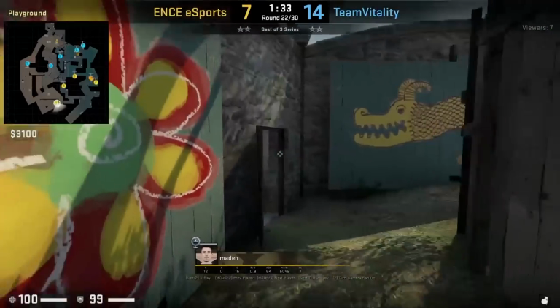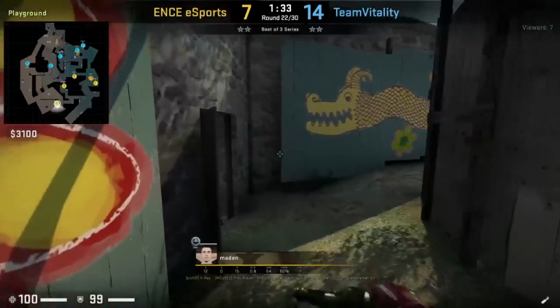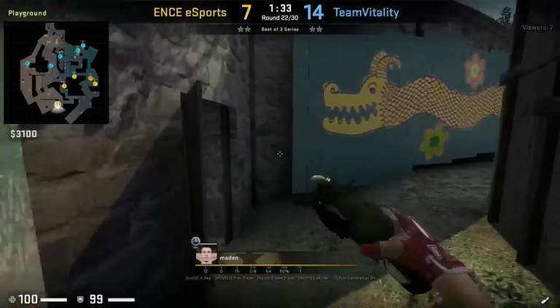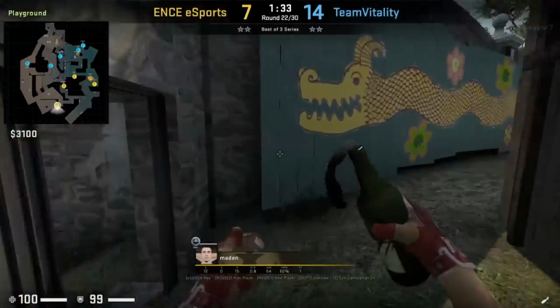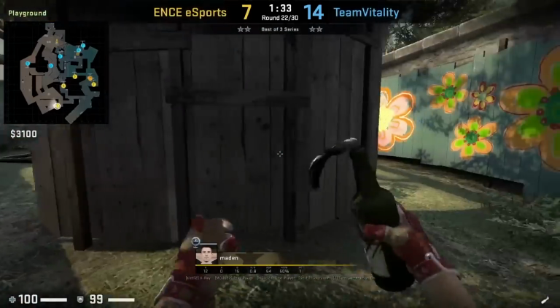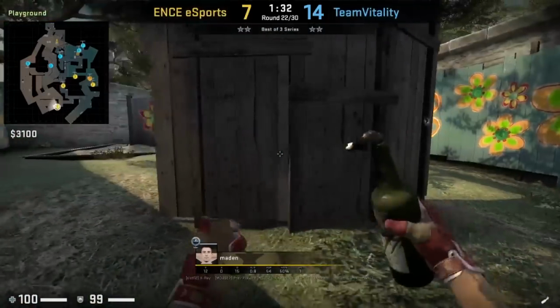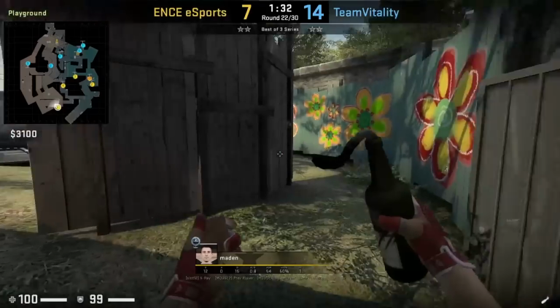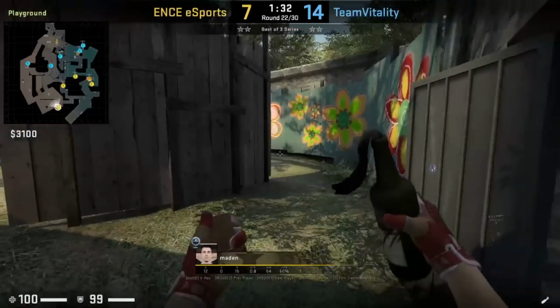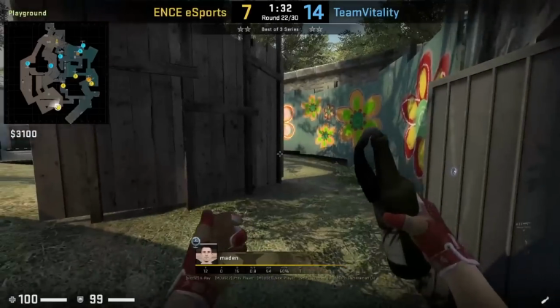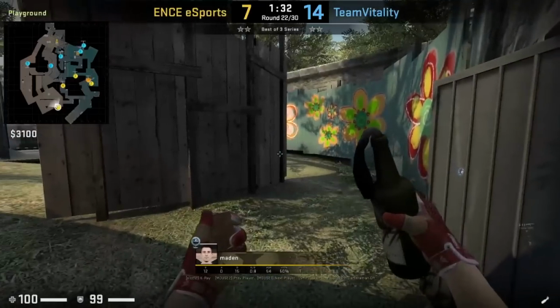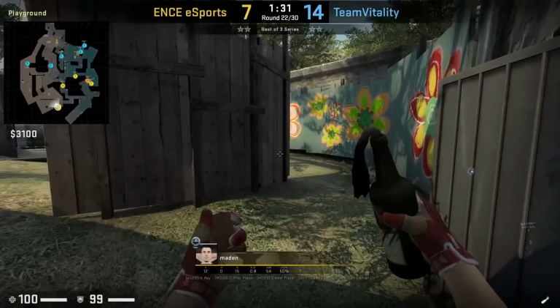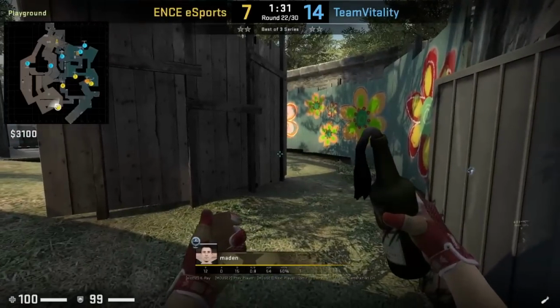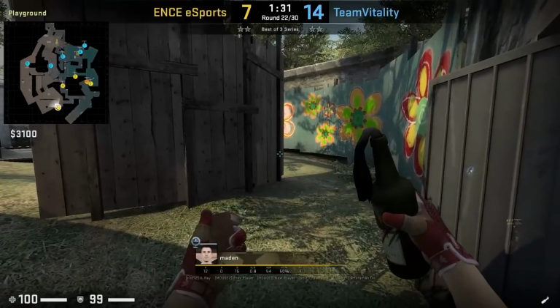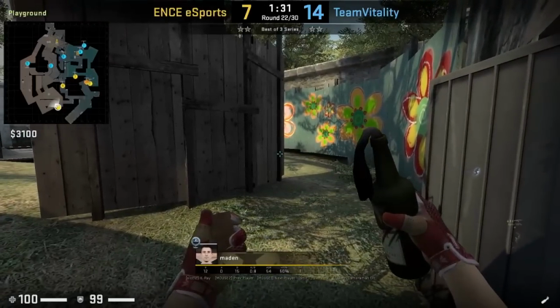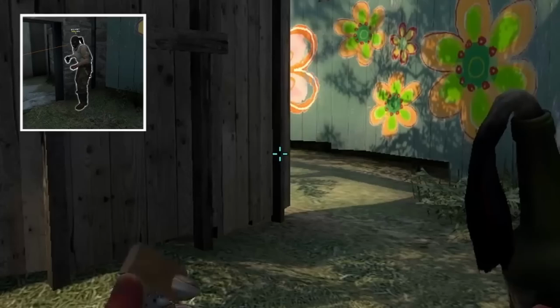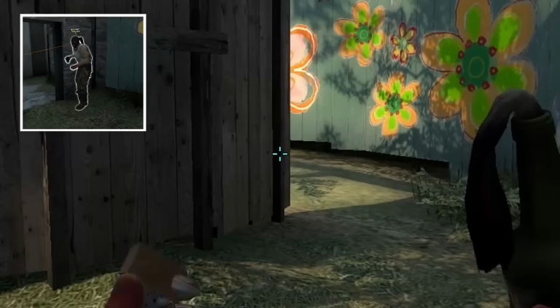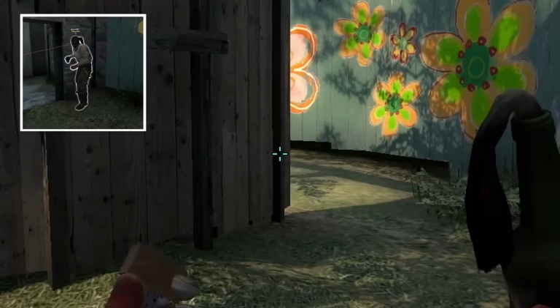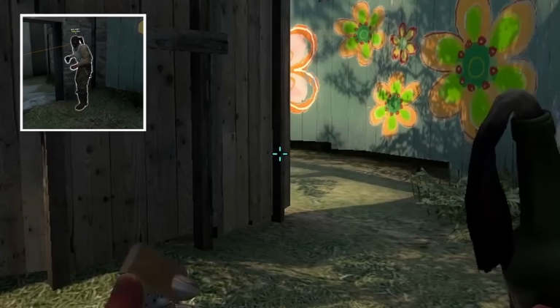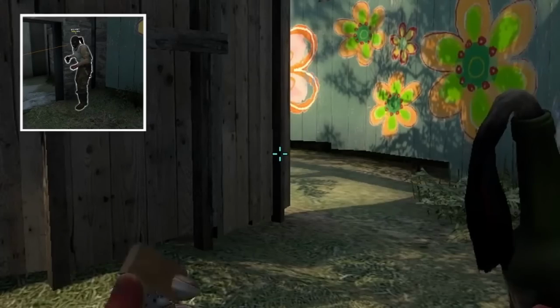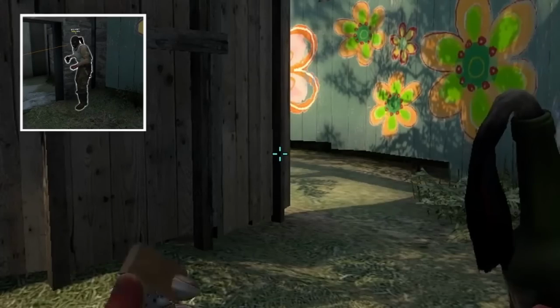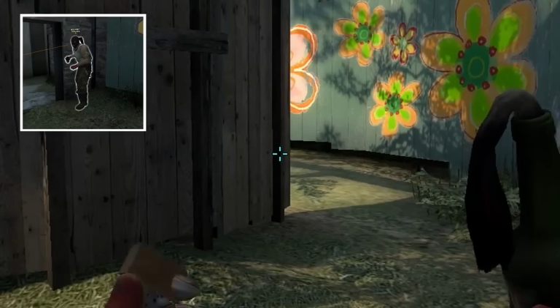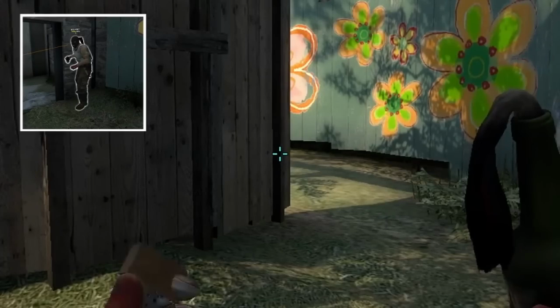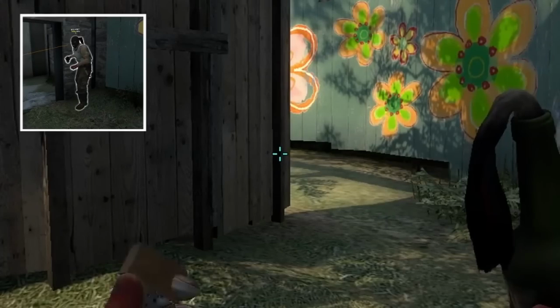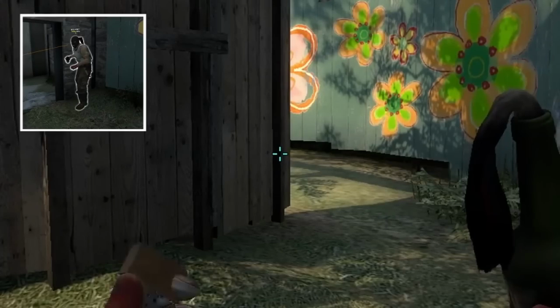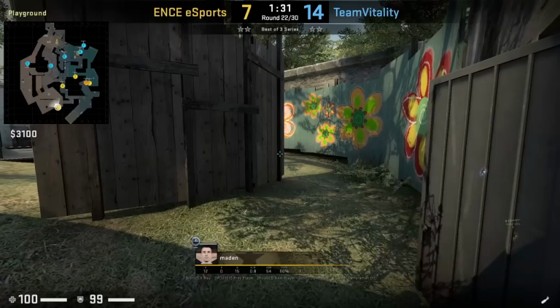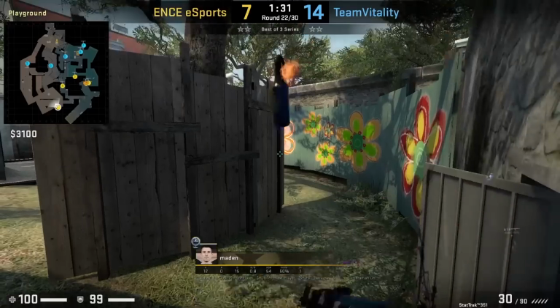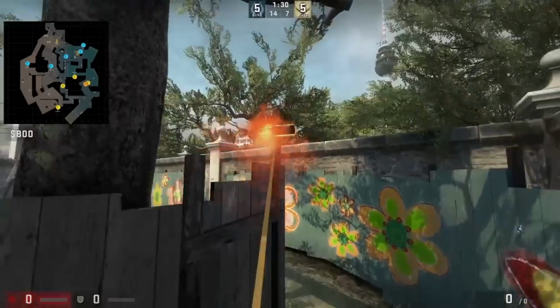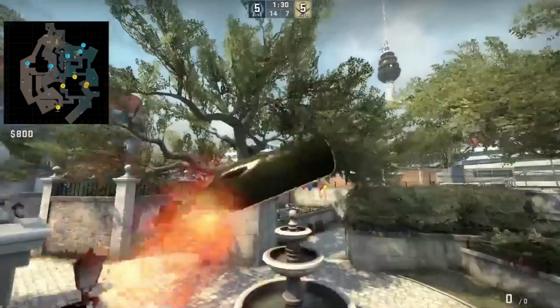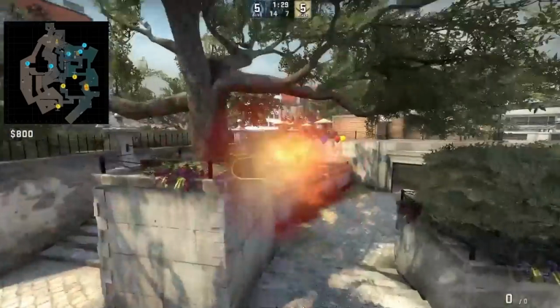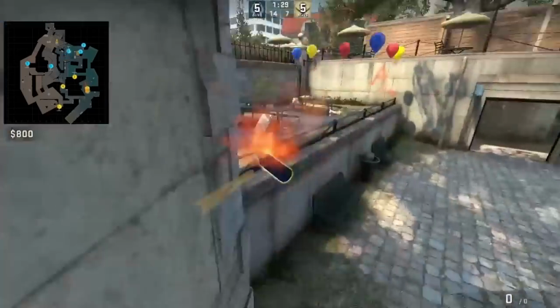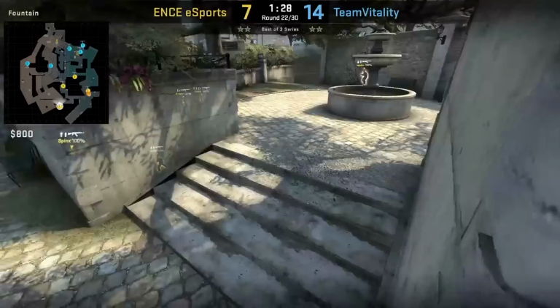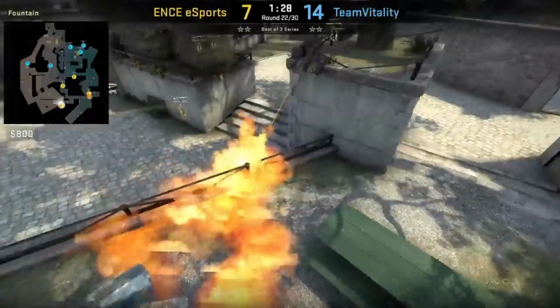Madden with a straightforward party molotov, staying in the corner of playground, aims at this part of the wood wall, then jump throw.